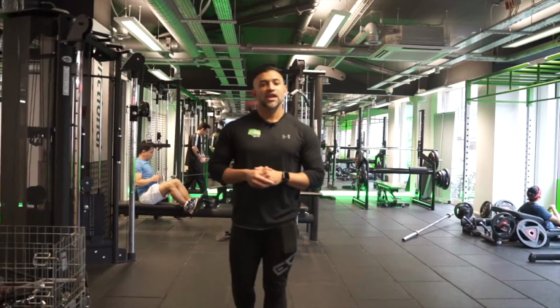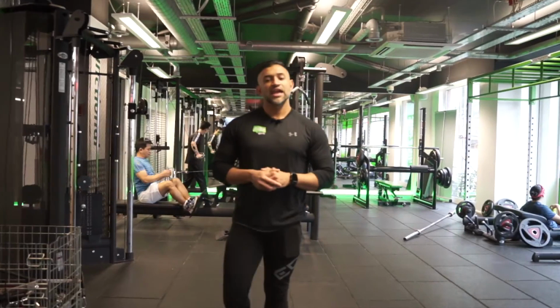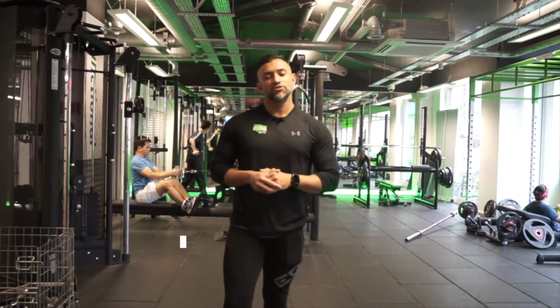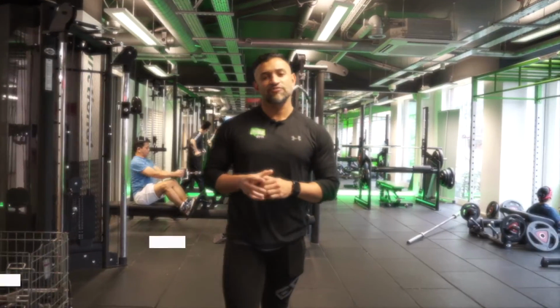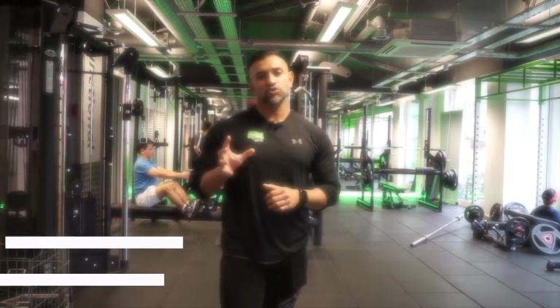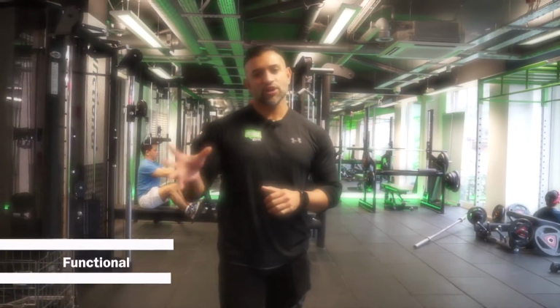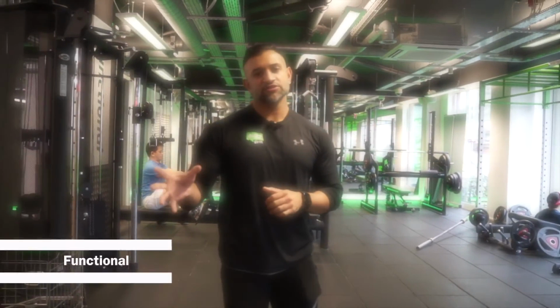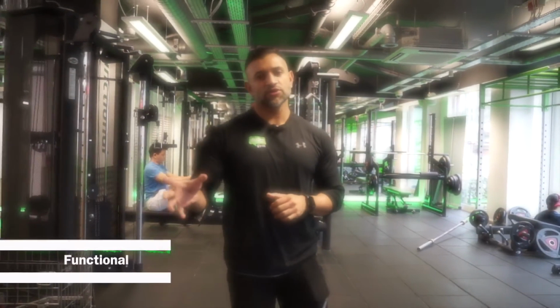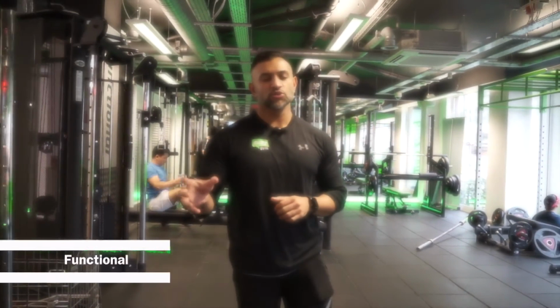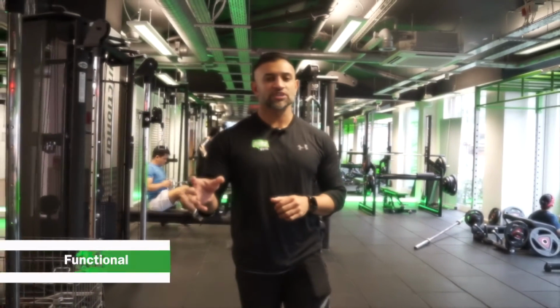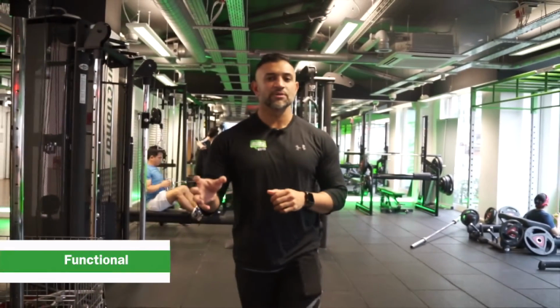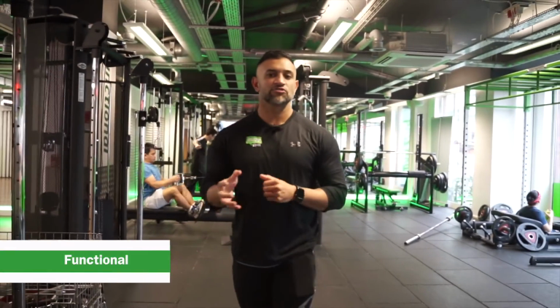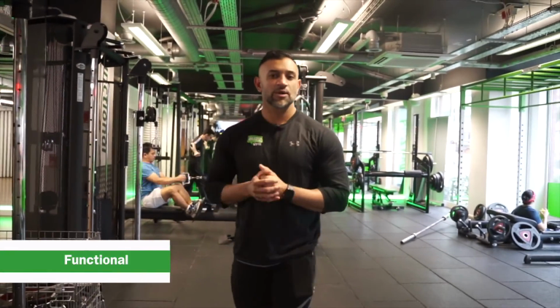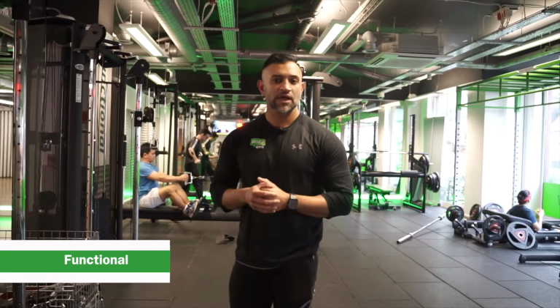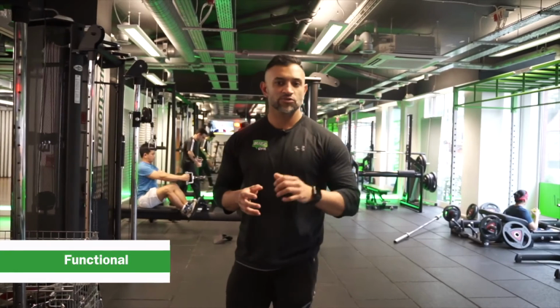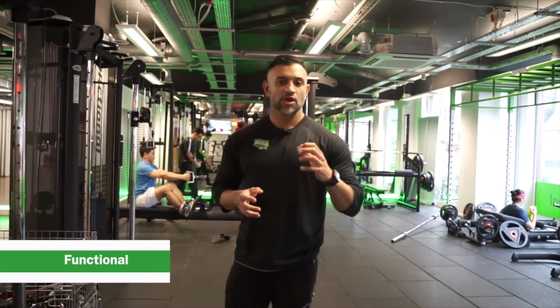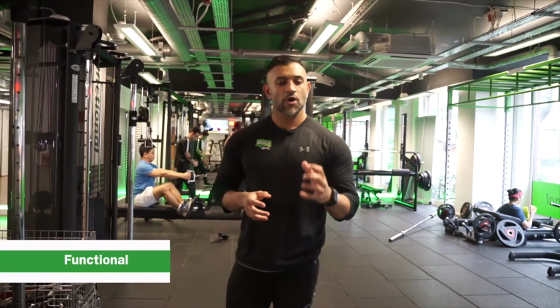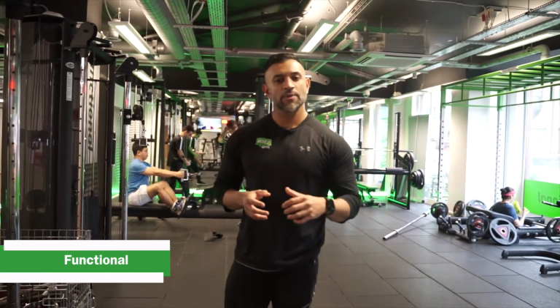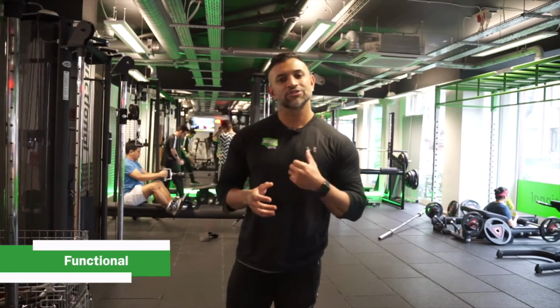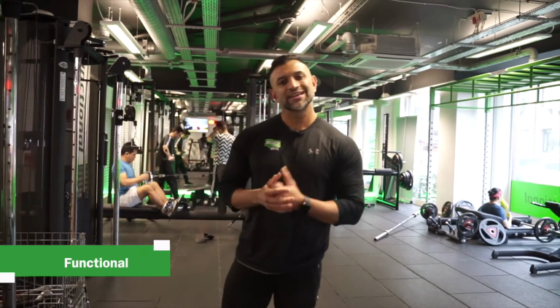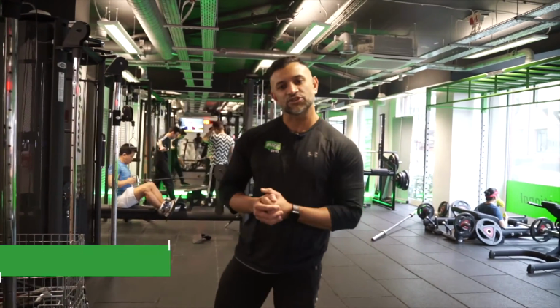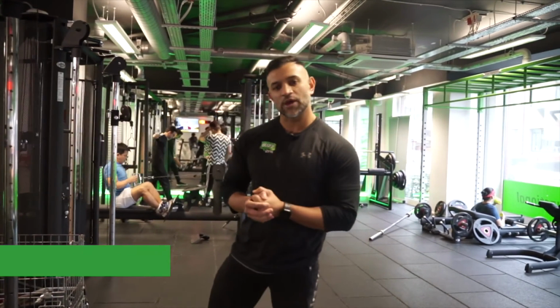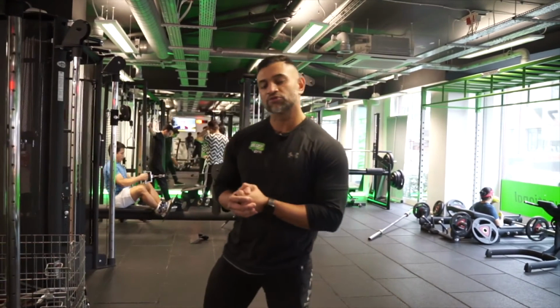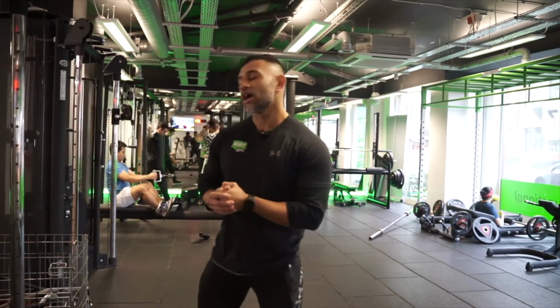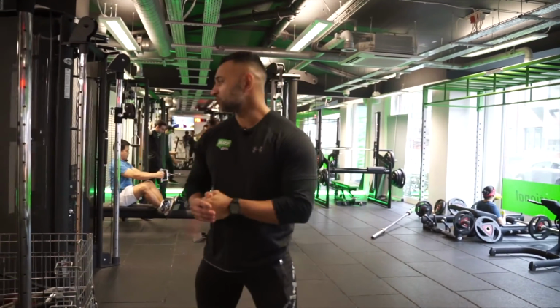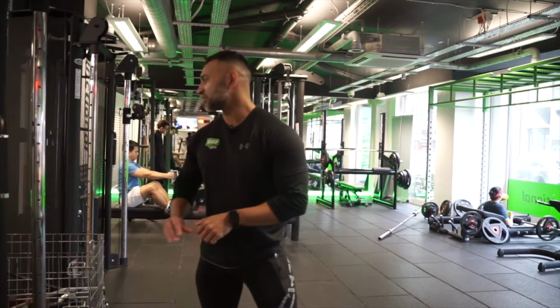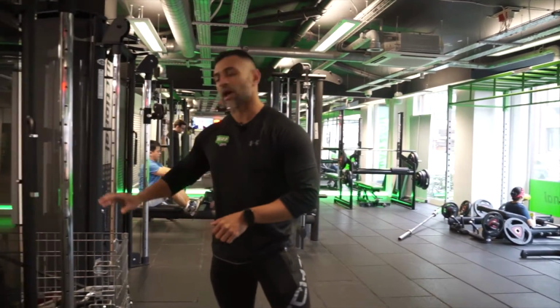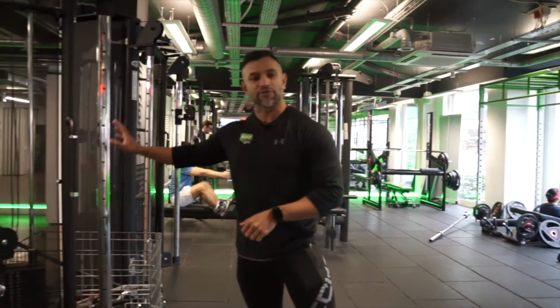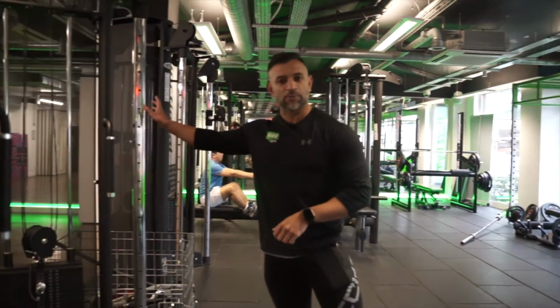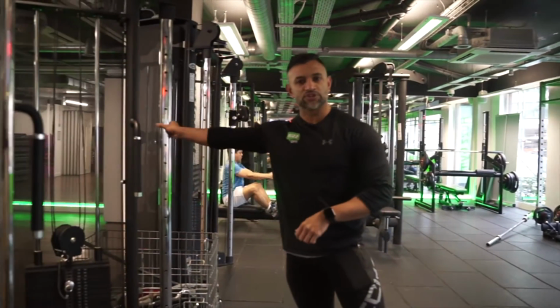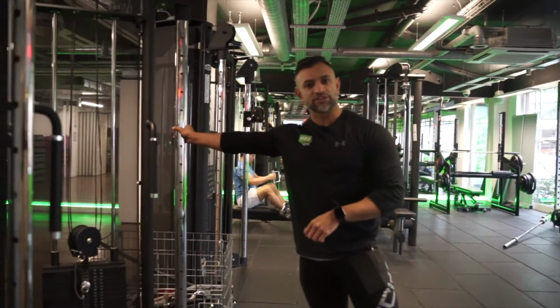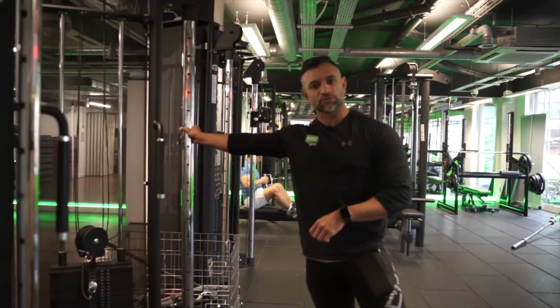Here is our functional training zone. You'll see a mixture of dumbbells, barbells, kettlebells, as well as a couple of cable machines.